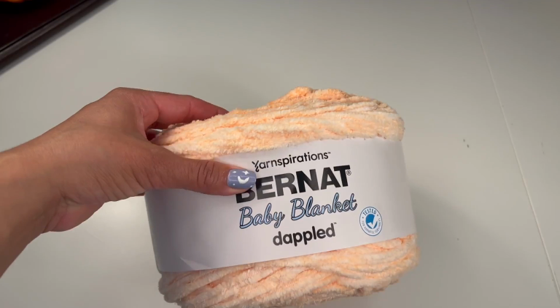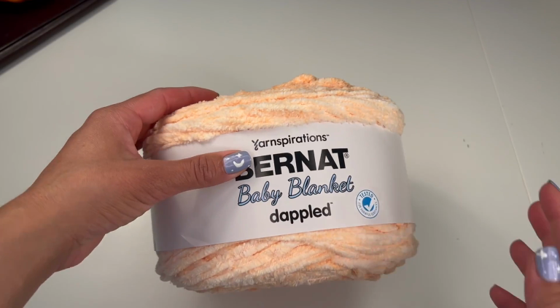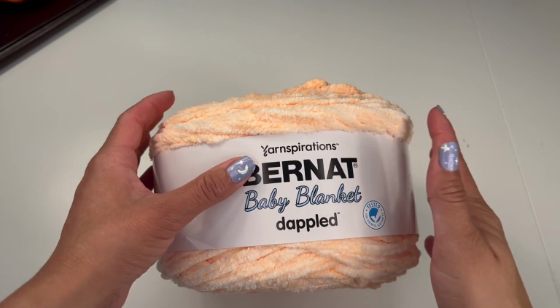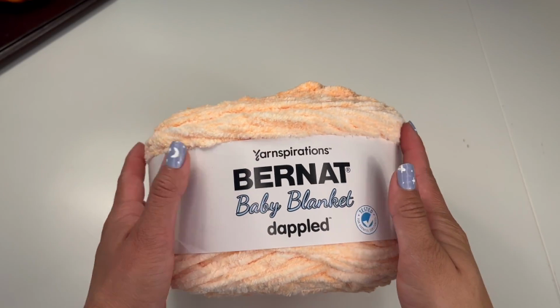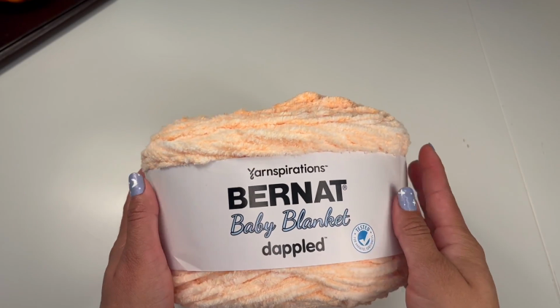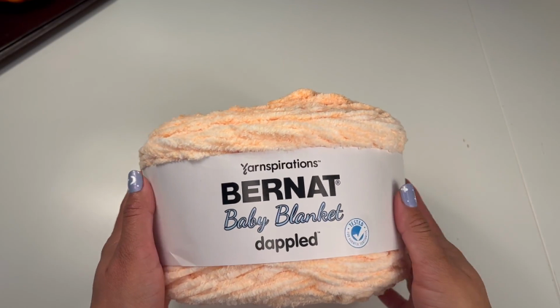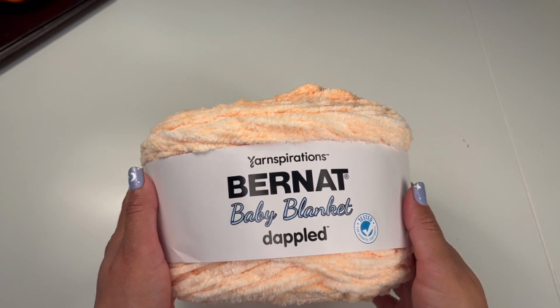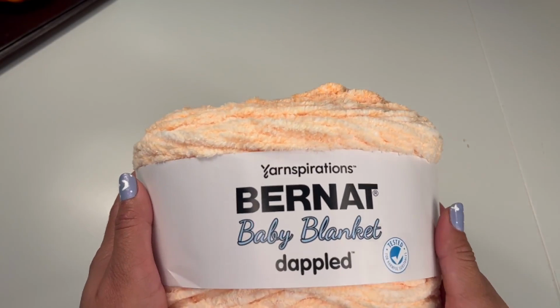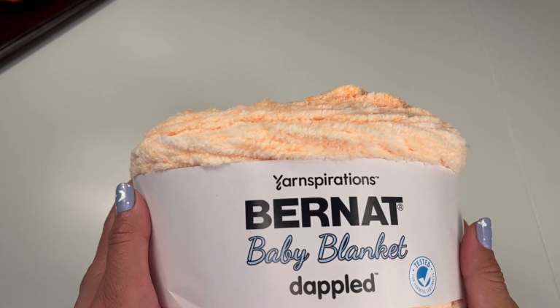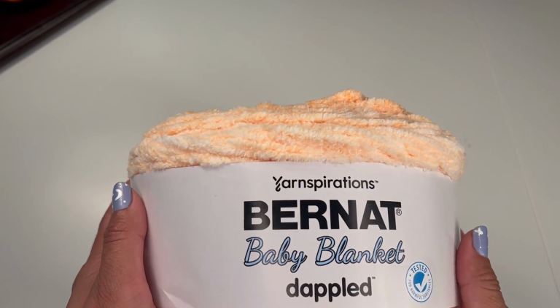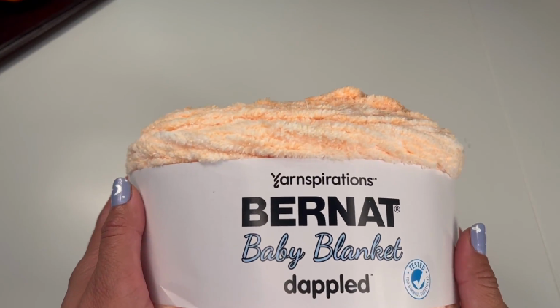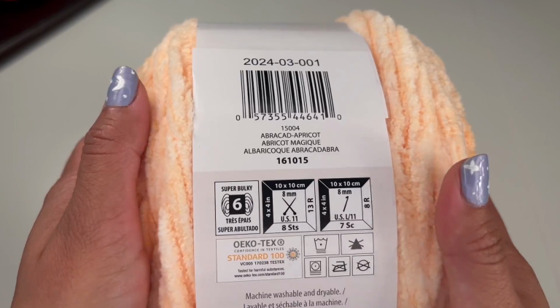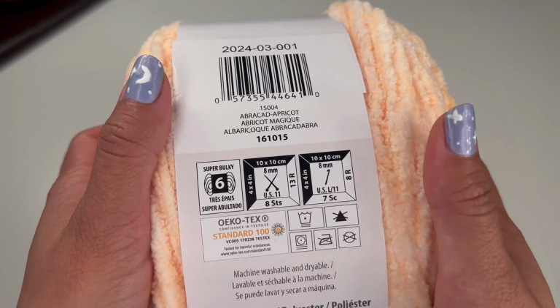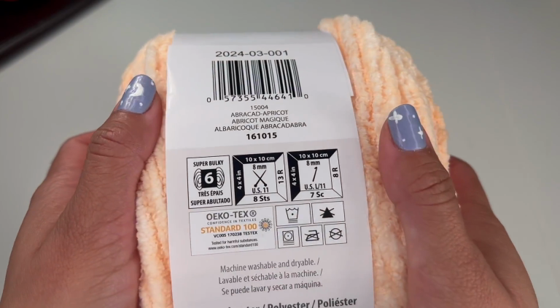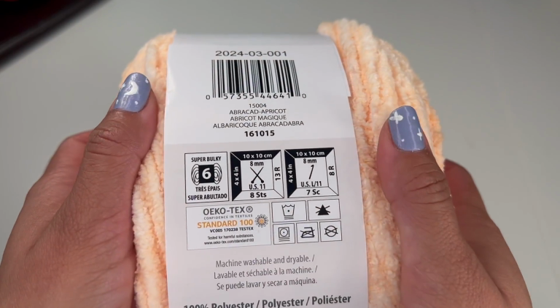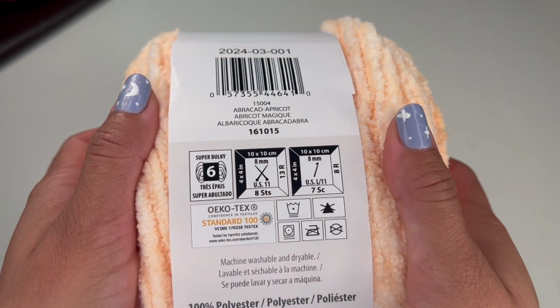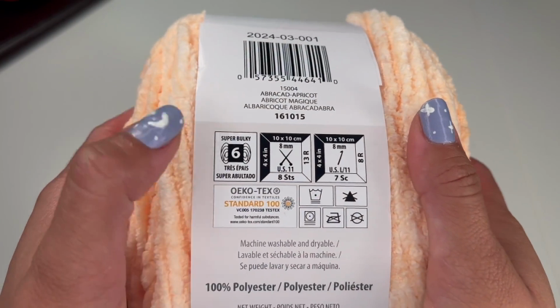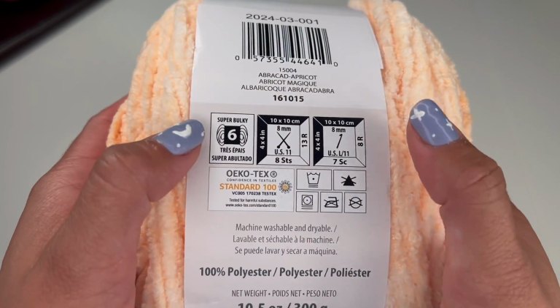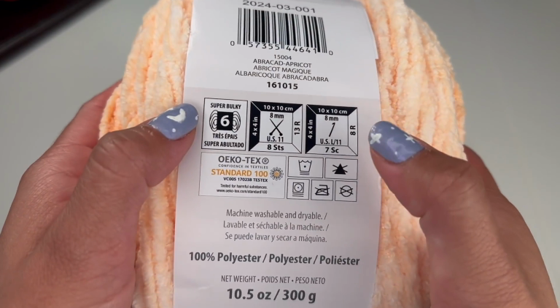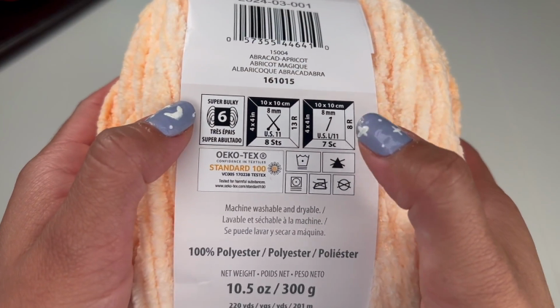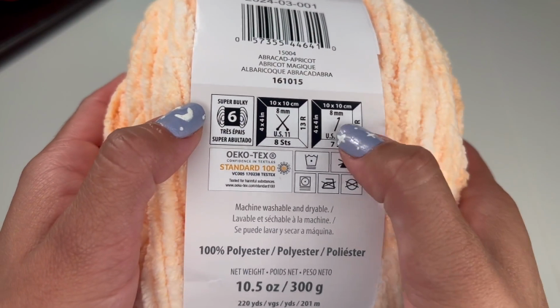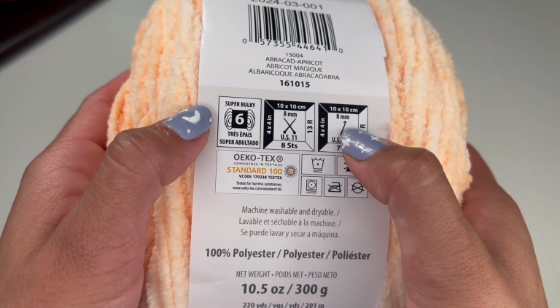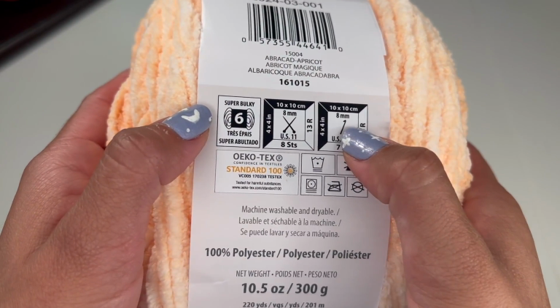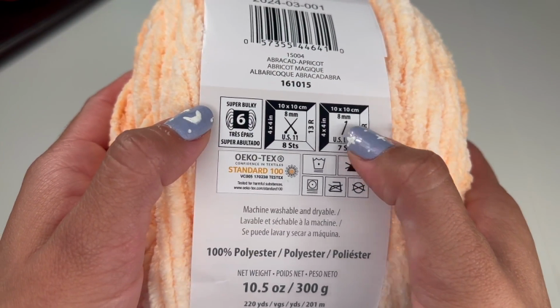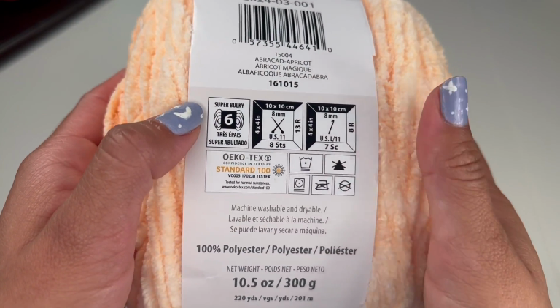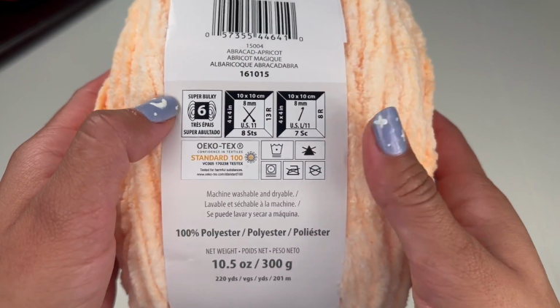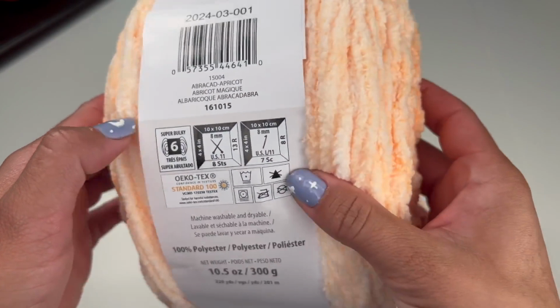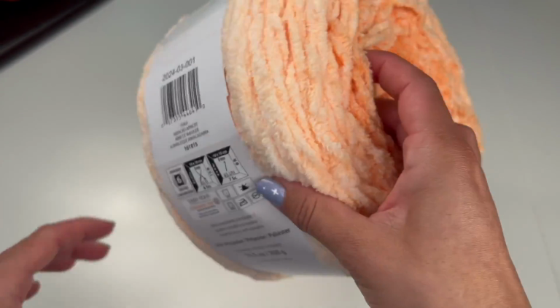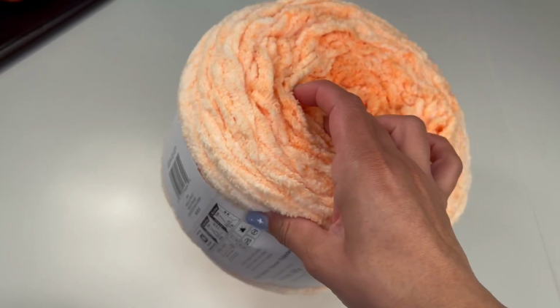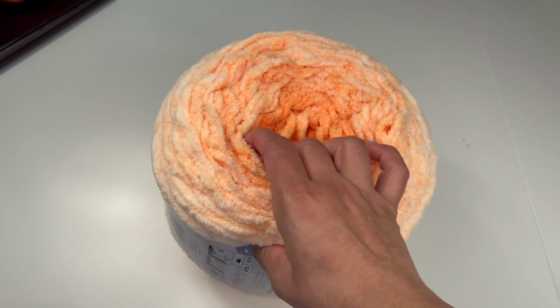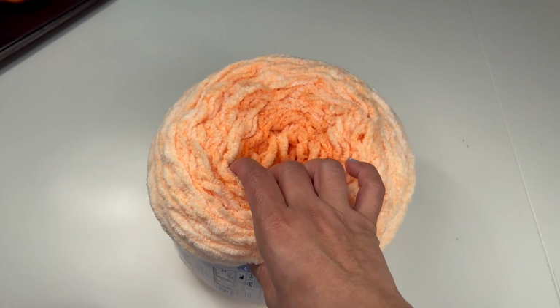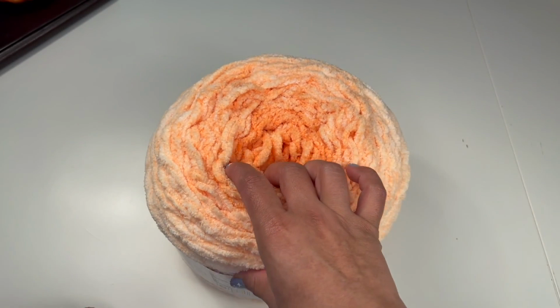I'm going to use this Bernat baby blanket yarn. It calls for an 8mm hook, but I'm going to use a 10mm.